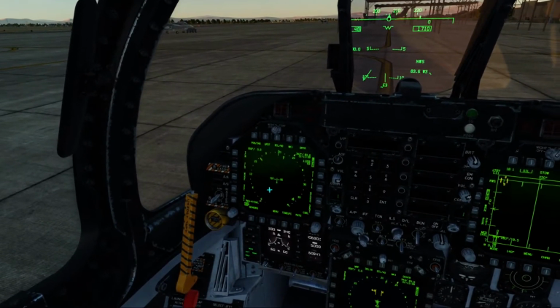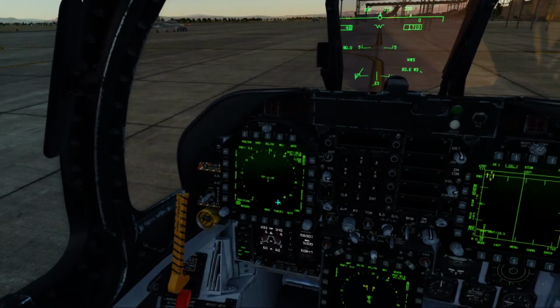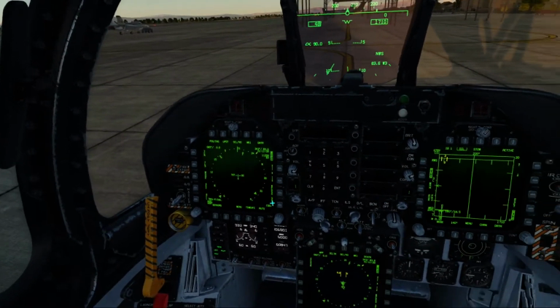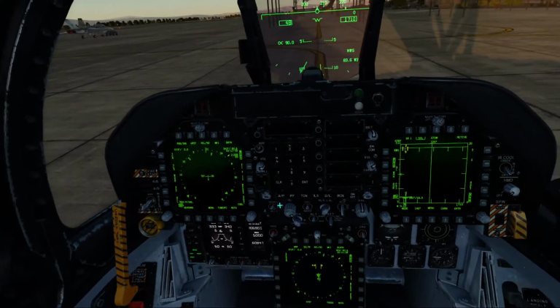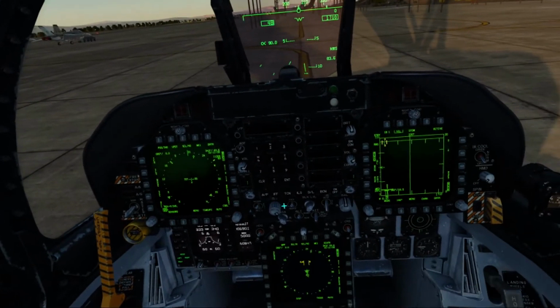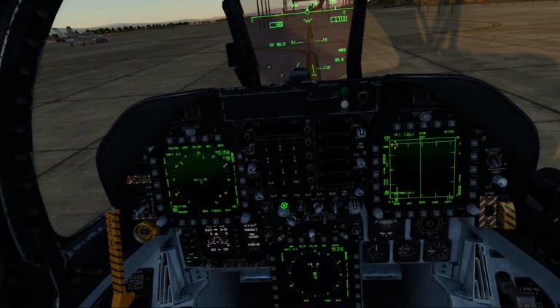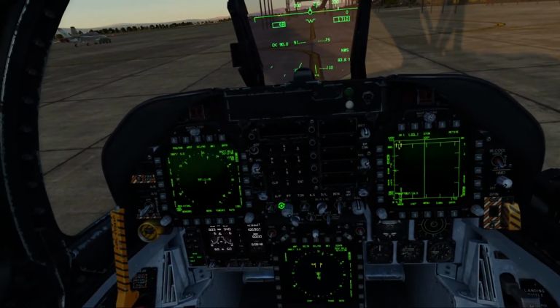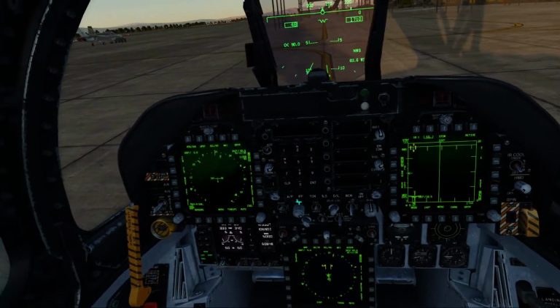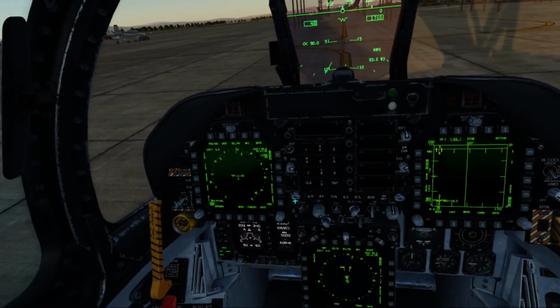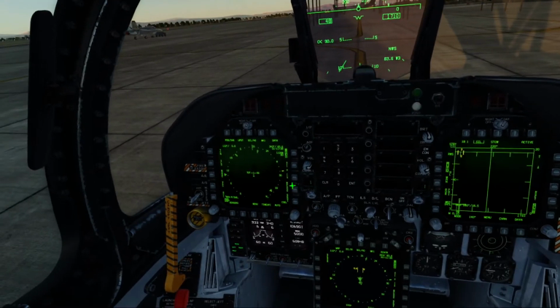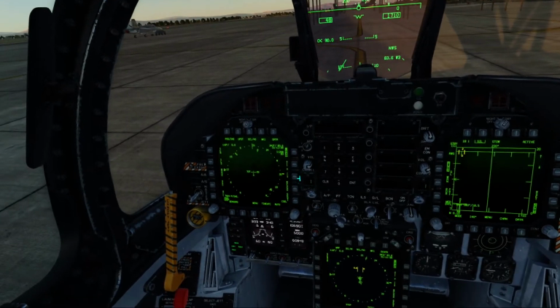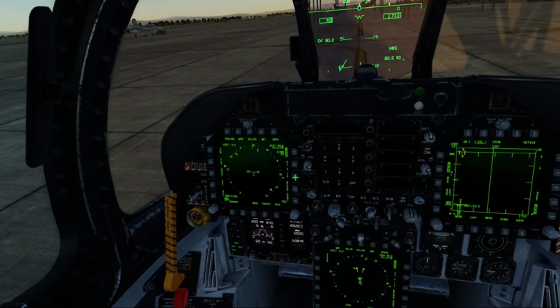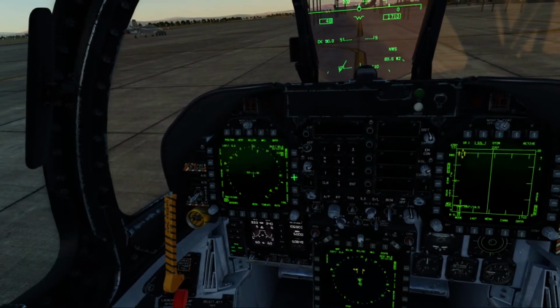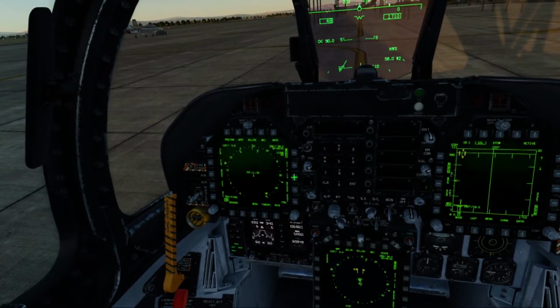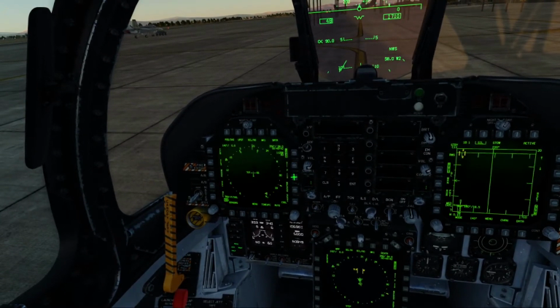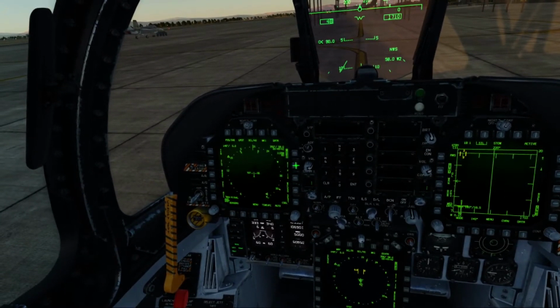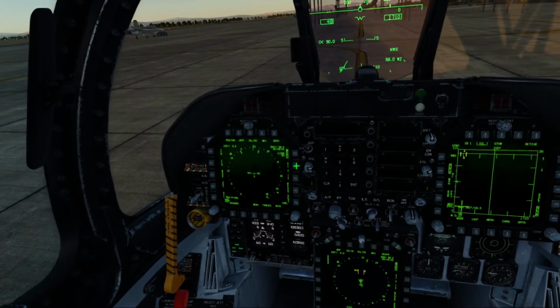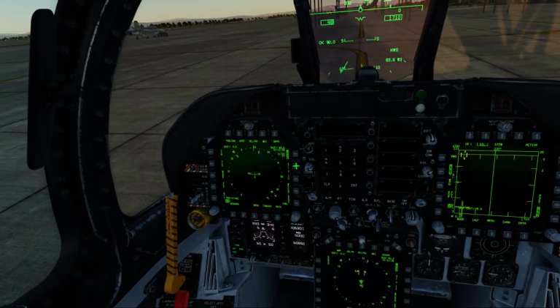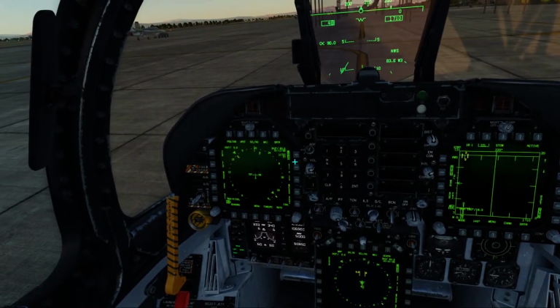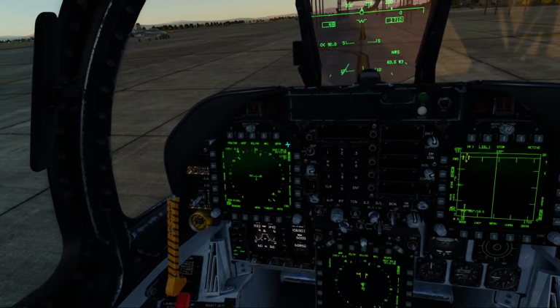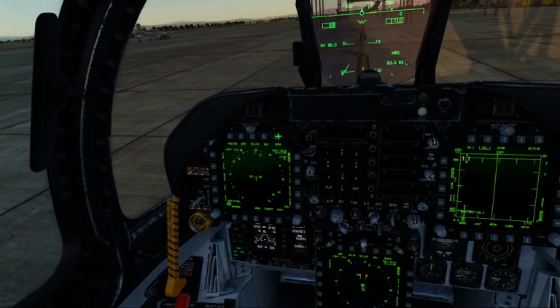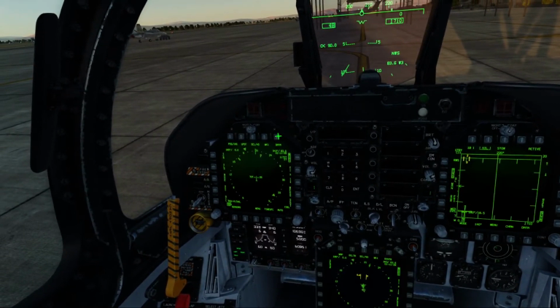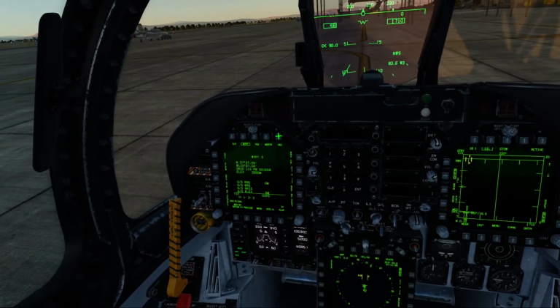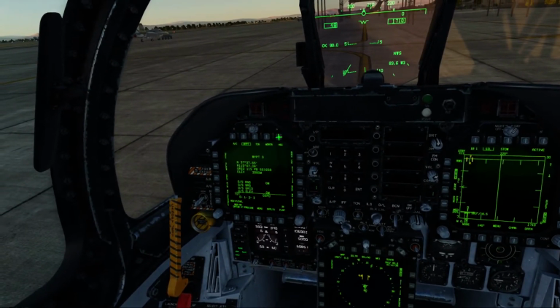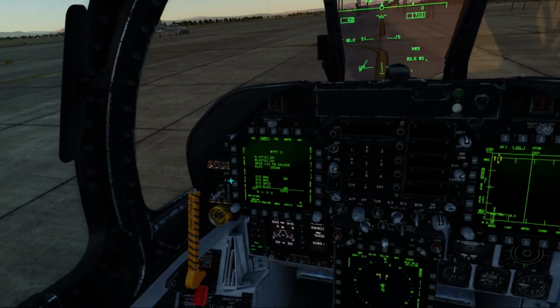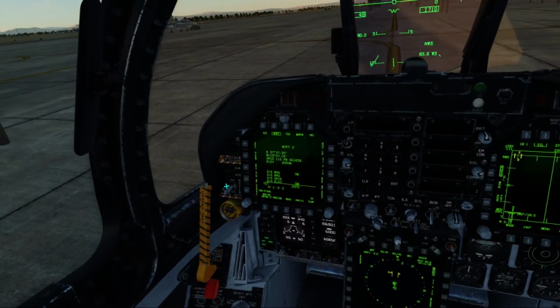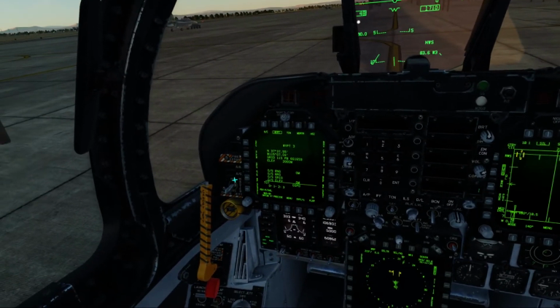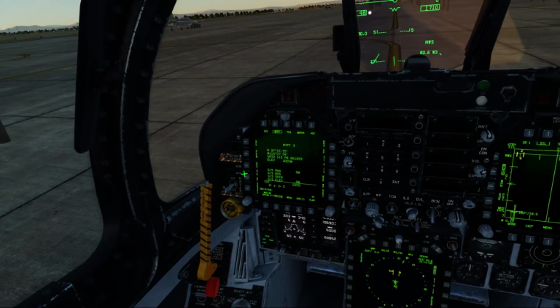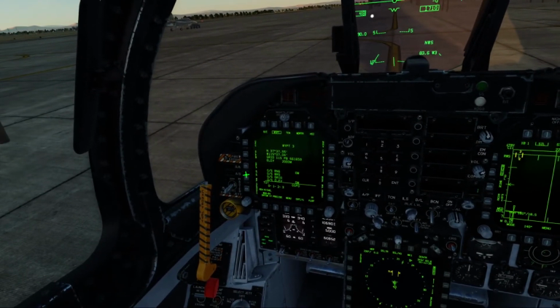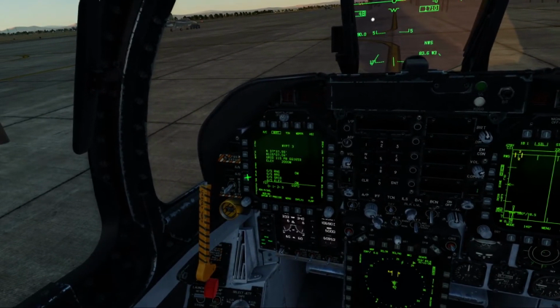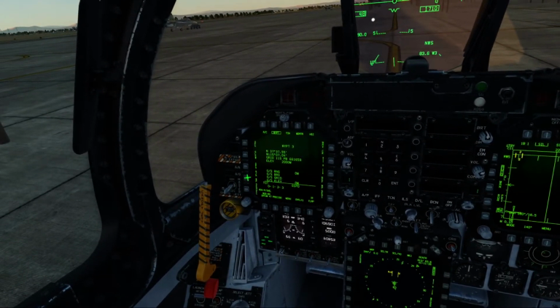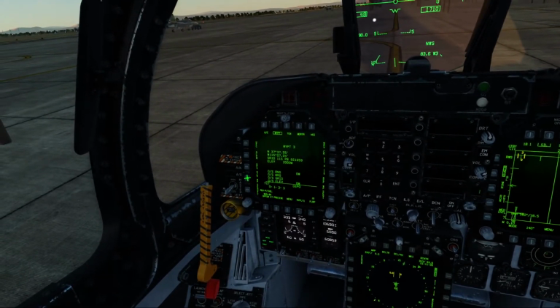Alright, Two, set waypoint 1 as active and waypoint 3 as air-to-air waypoint. Two, copy.